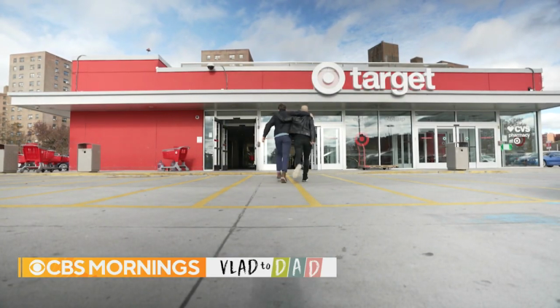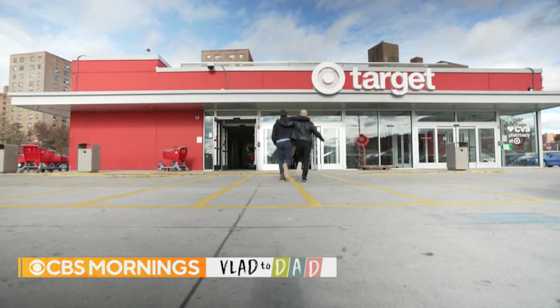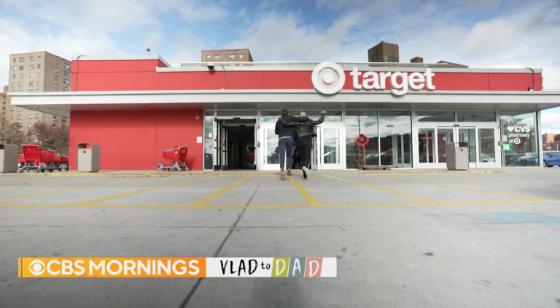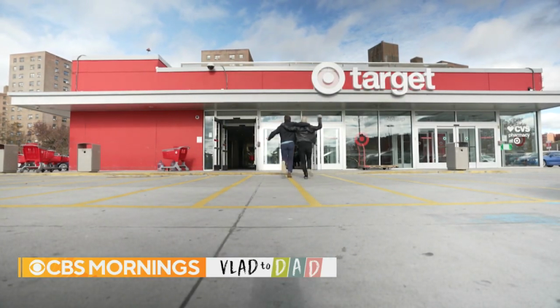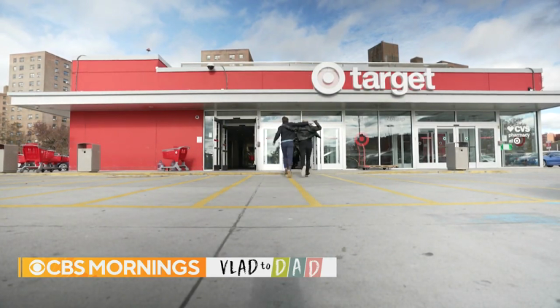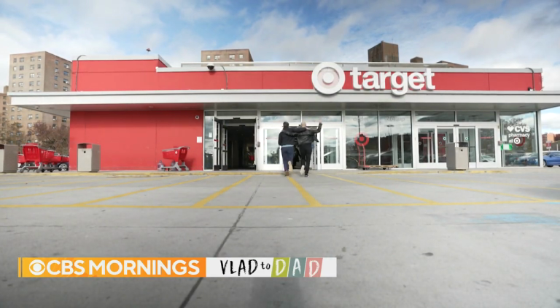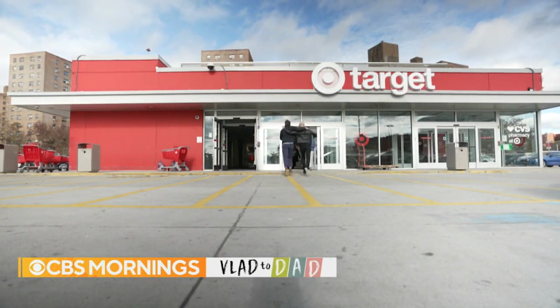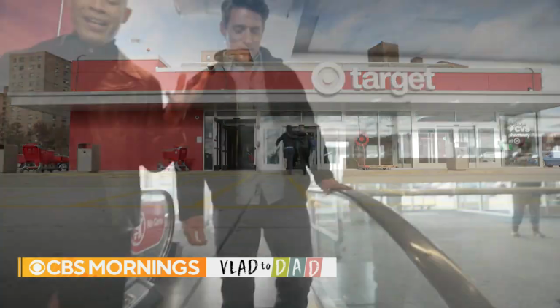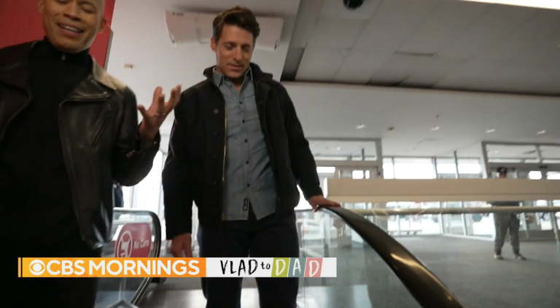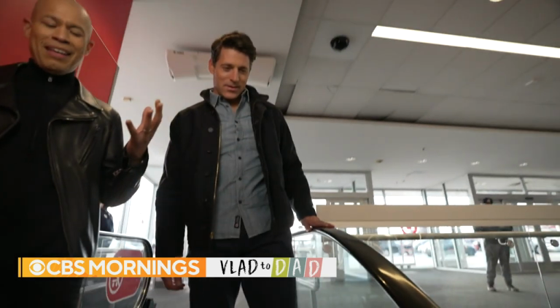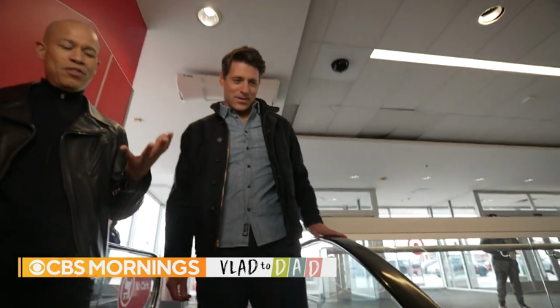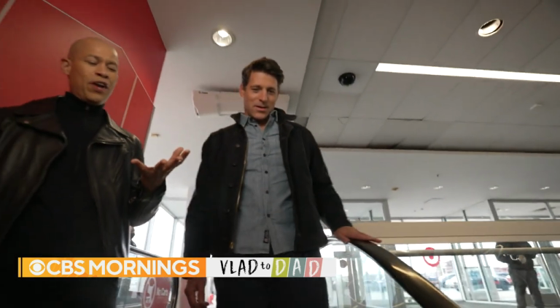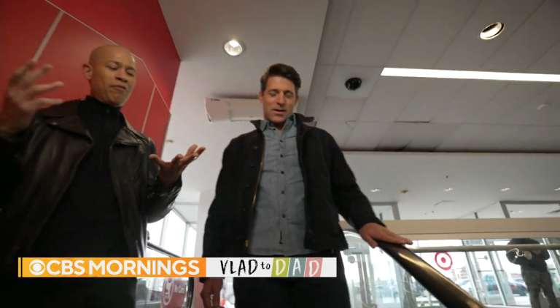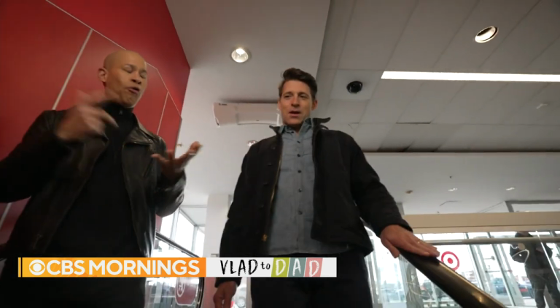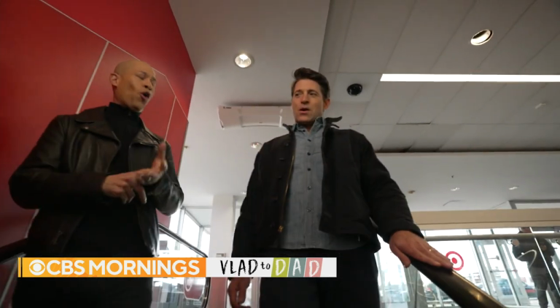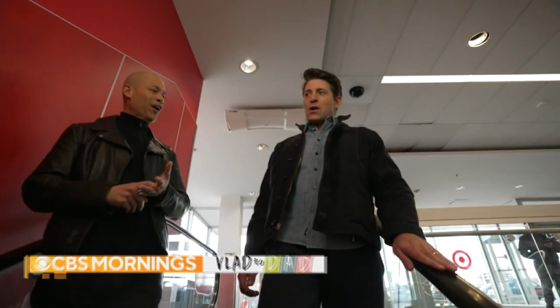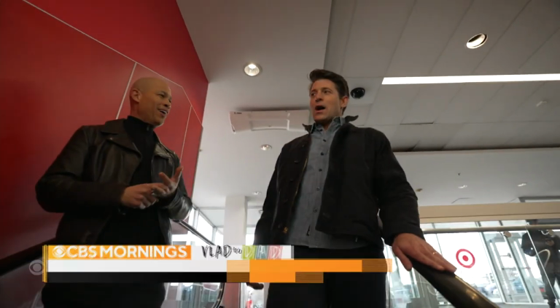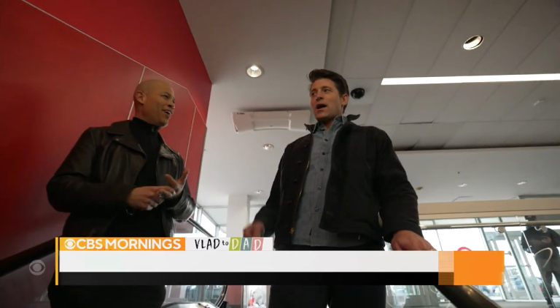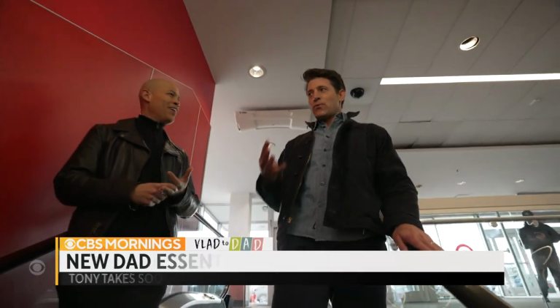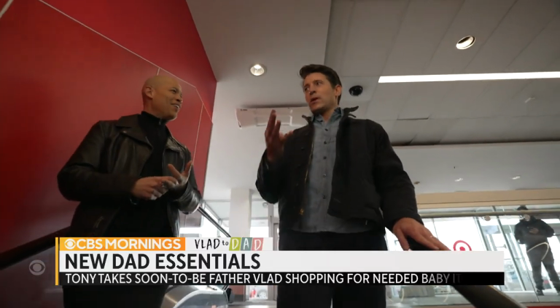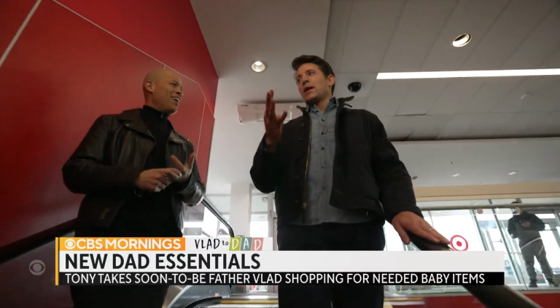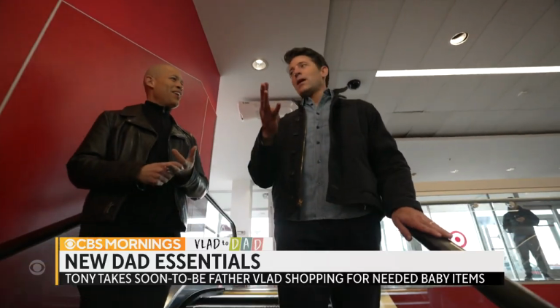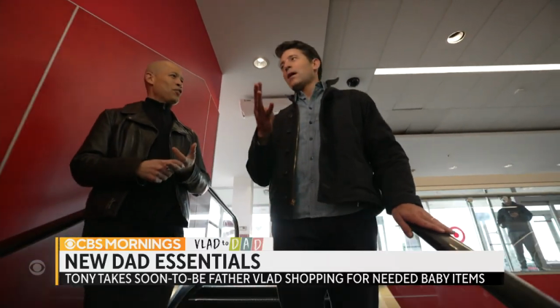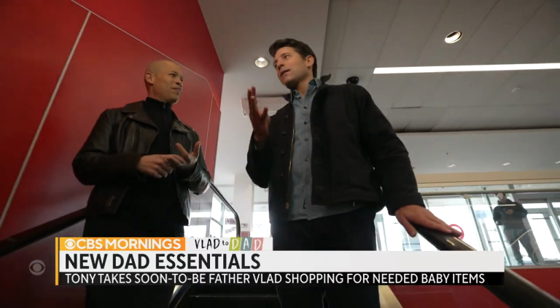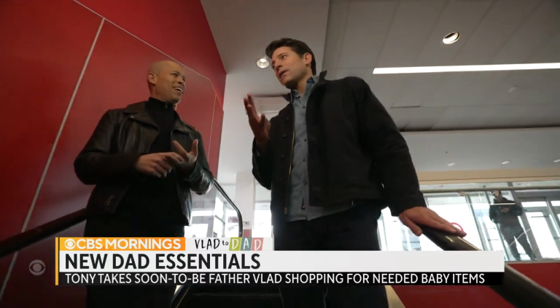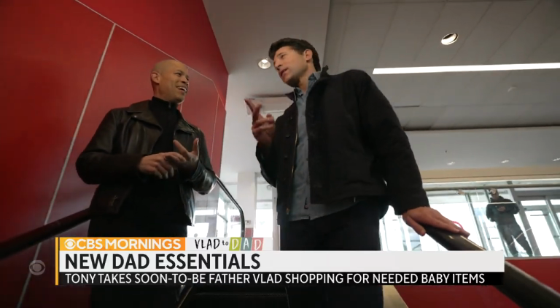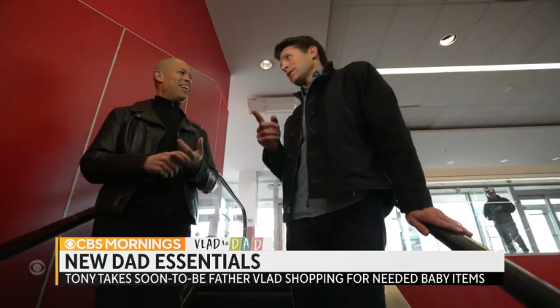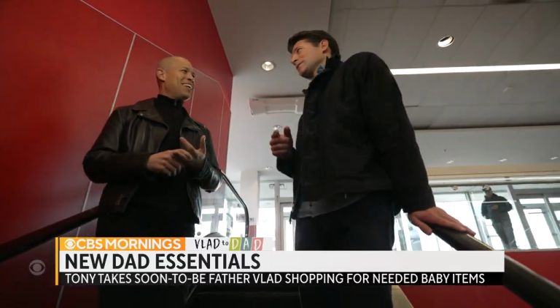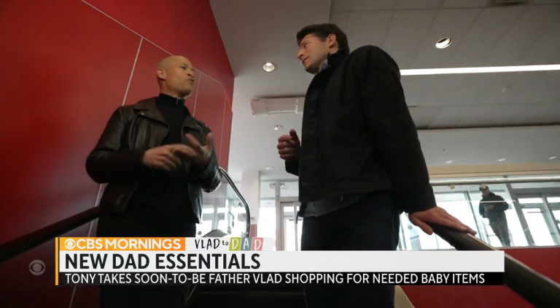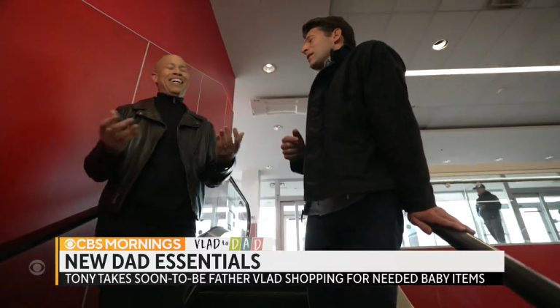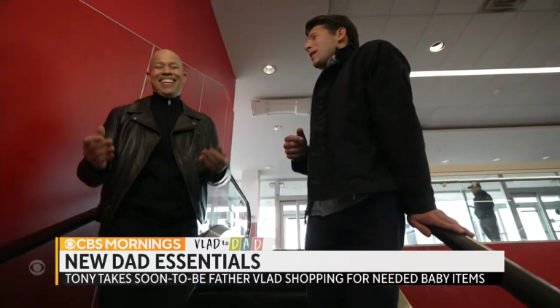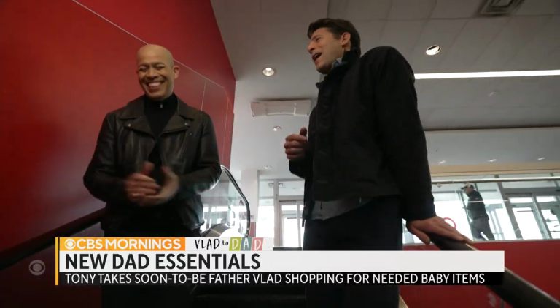We went to a Target in the Bronx, and as you'll see, not only did Vlad learn a lot, we also had a good time.